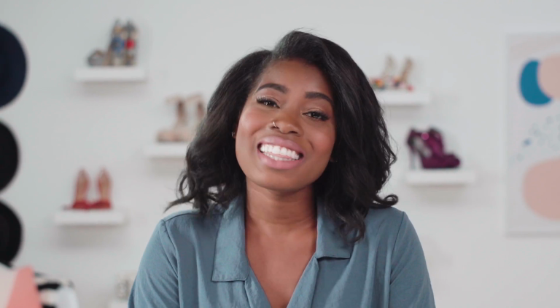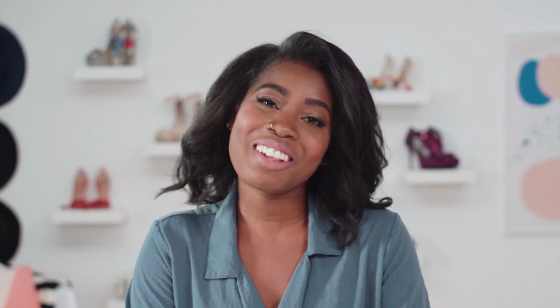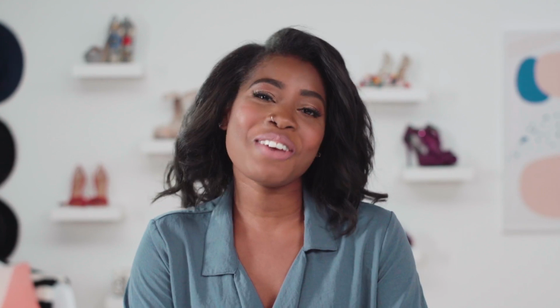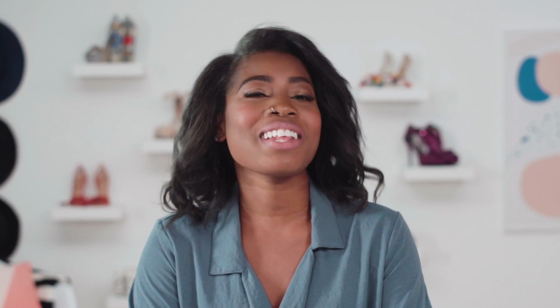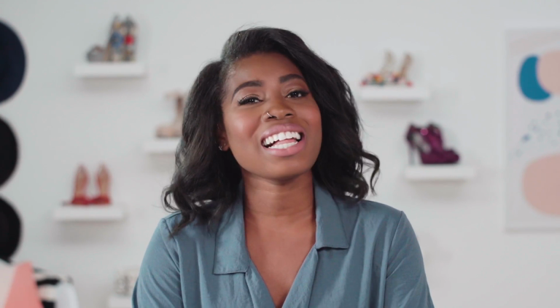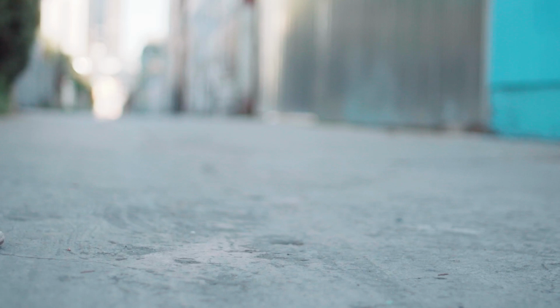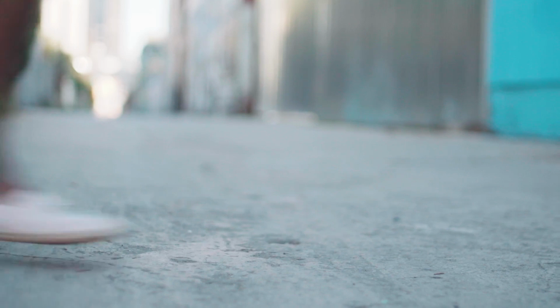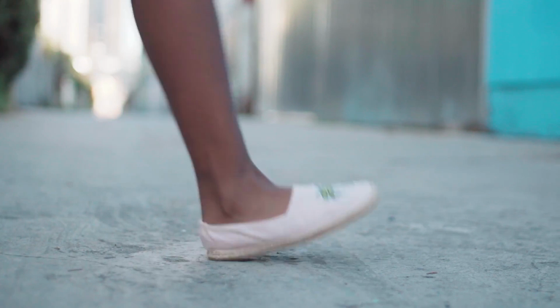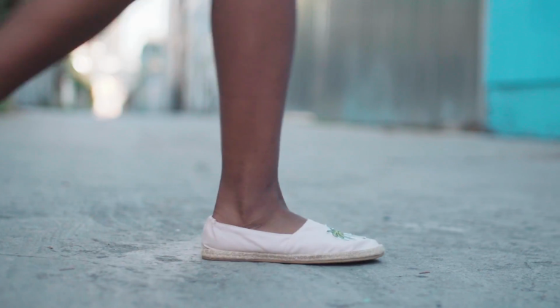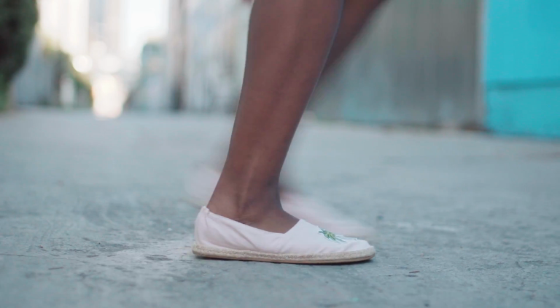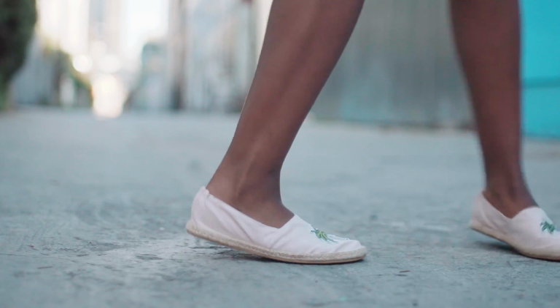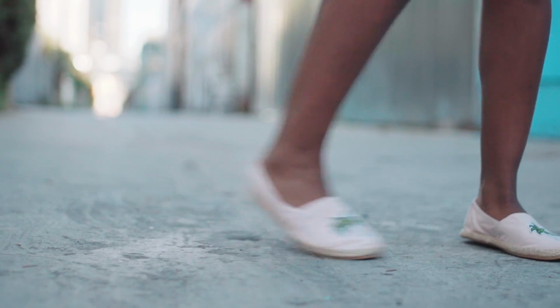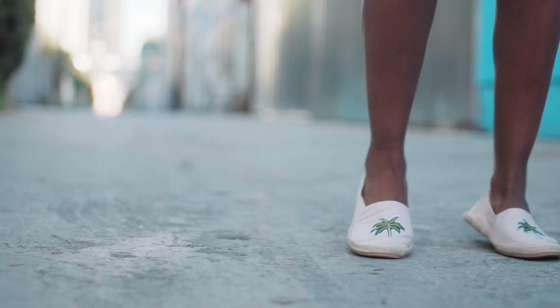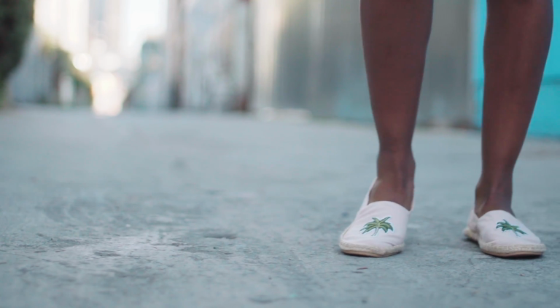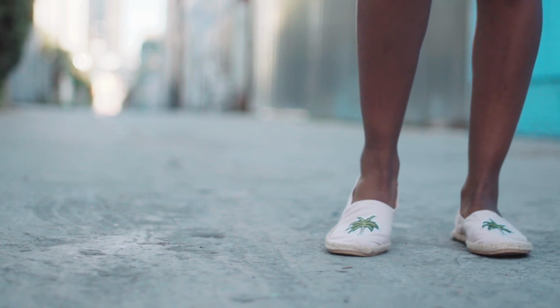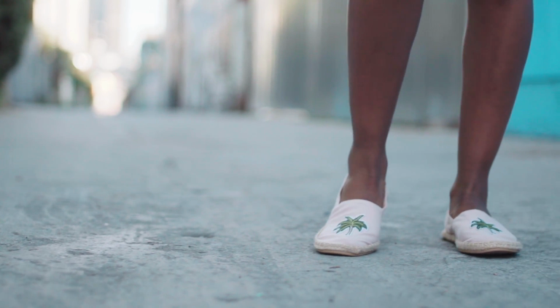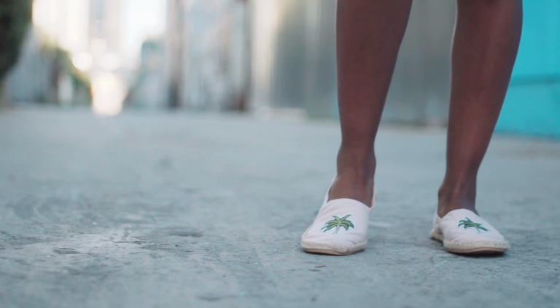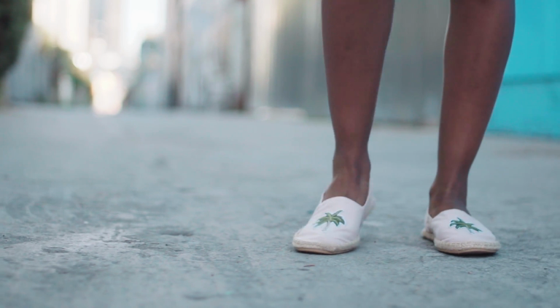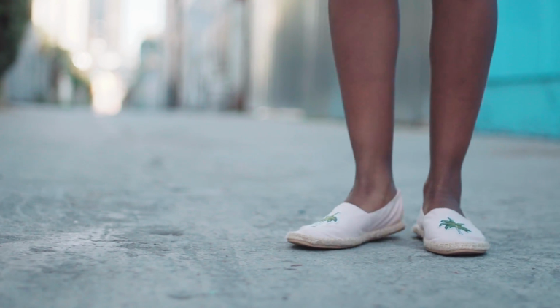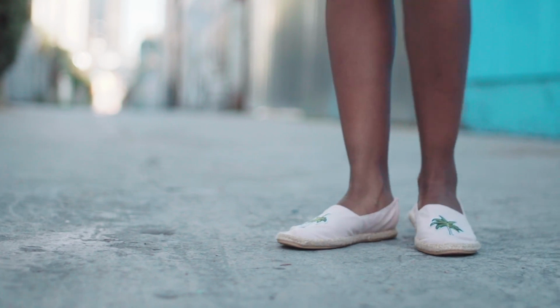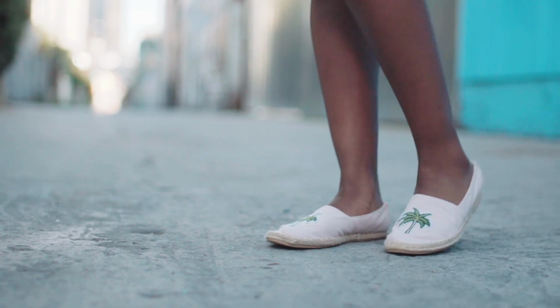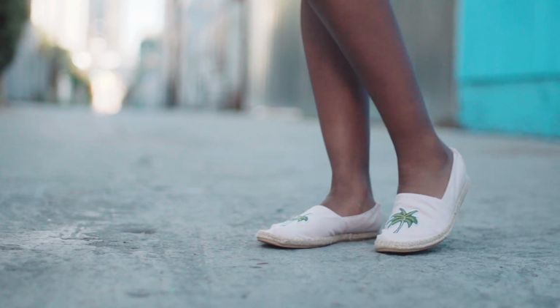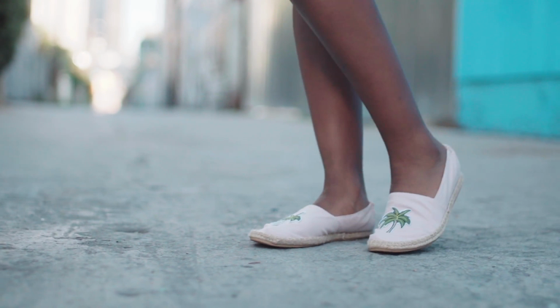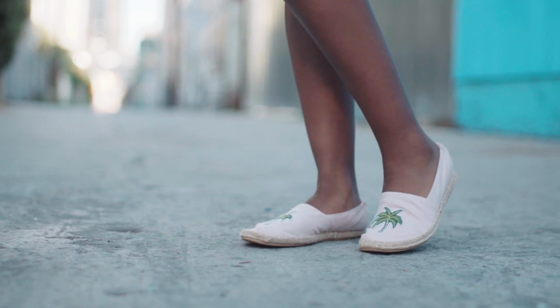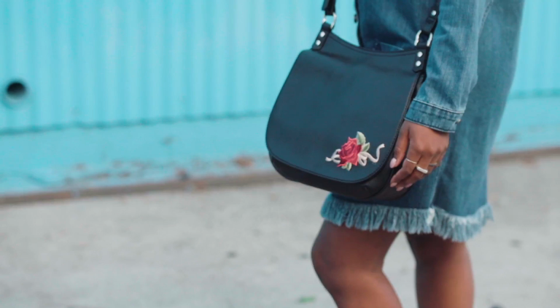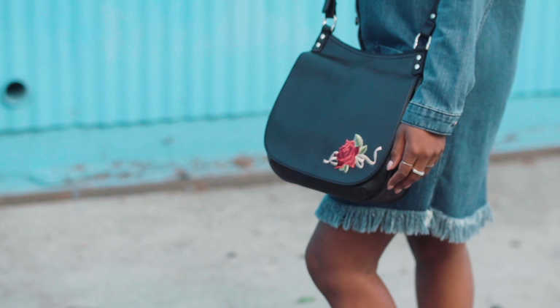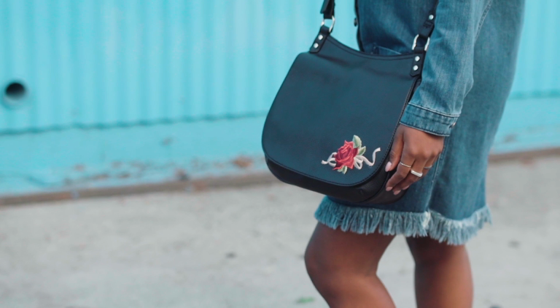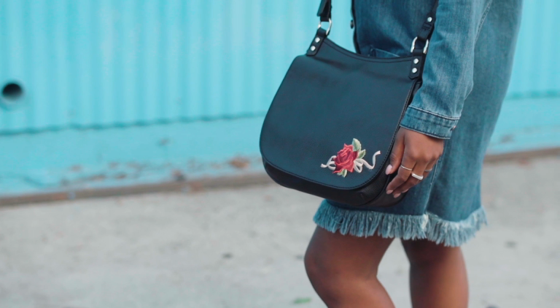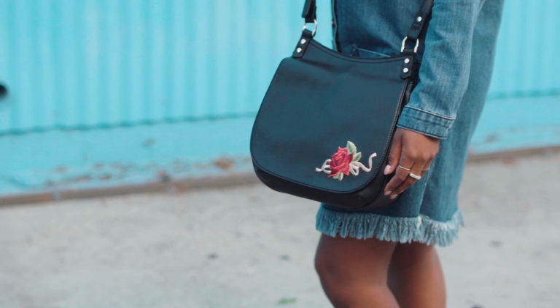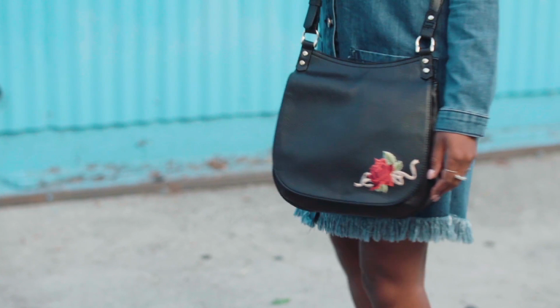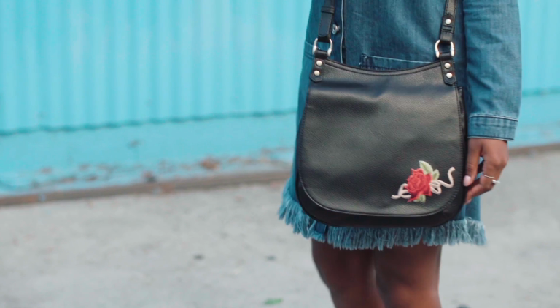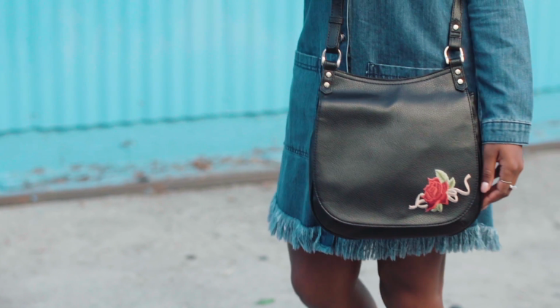This week we're tackling espadrilles, a summer staple. And I'm also going to show you a quick DIY you can do with a purse.